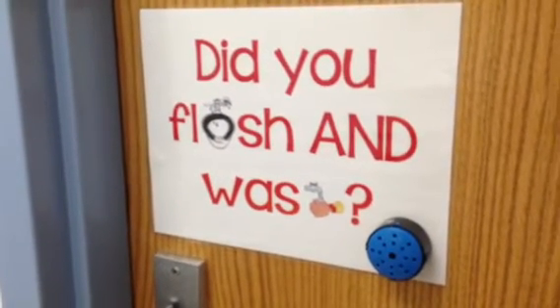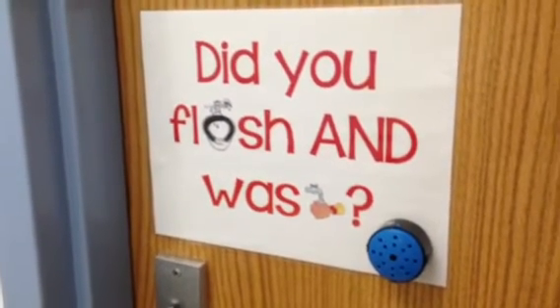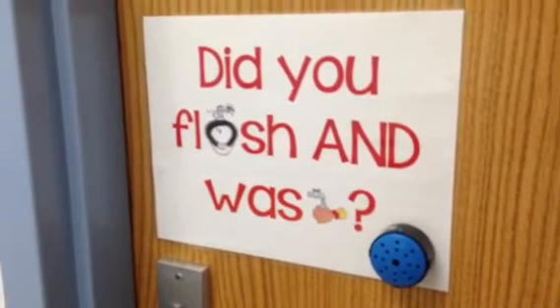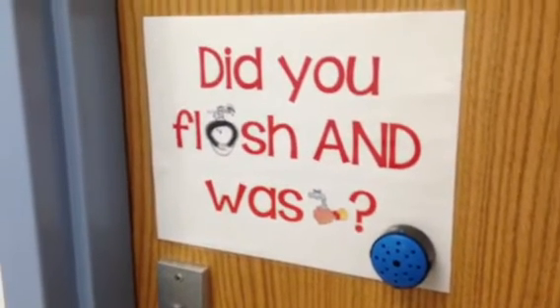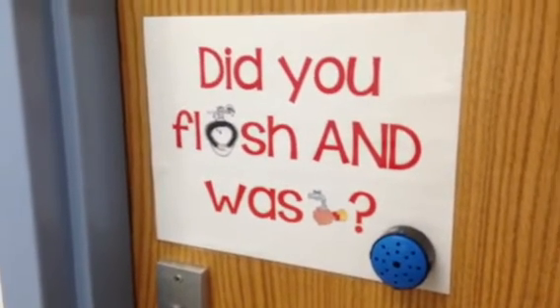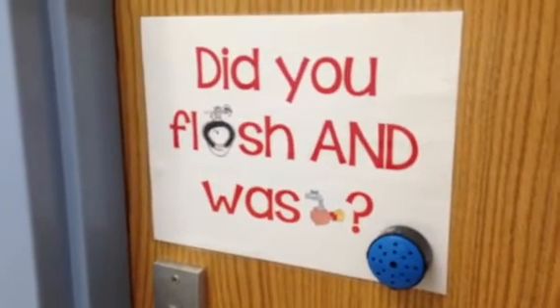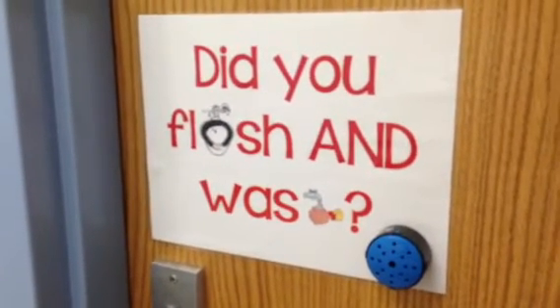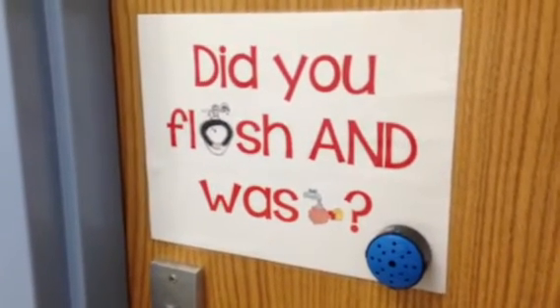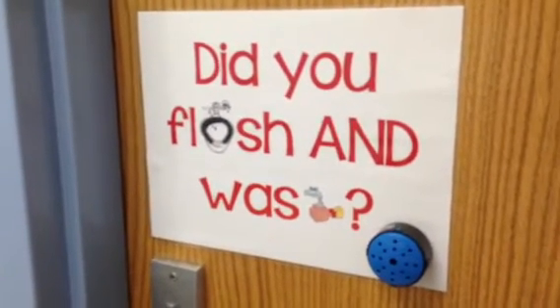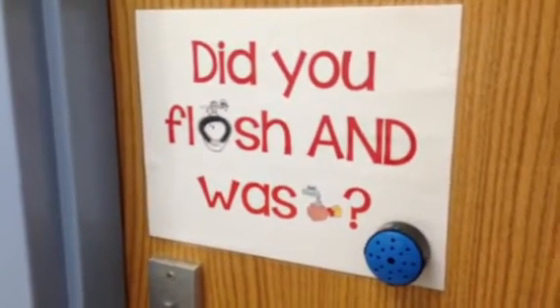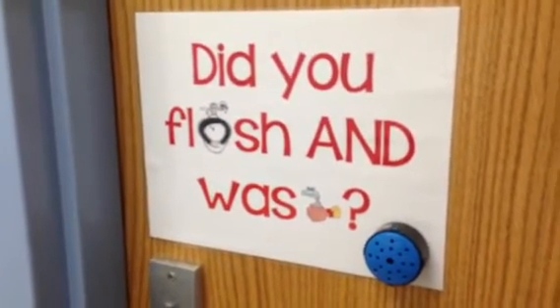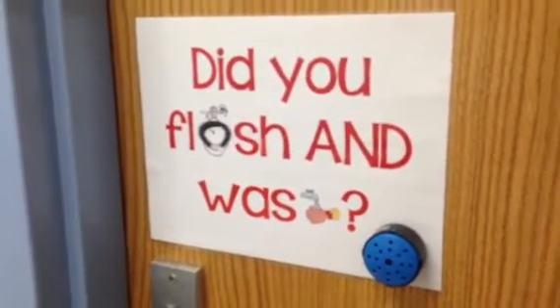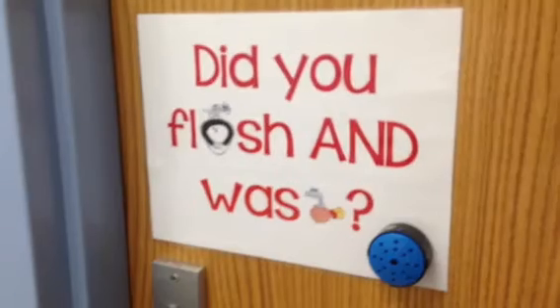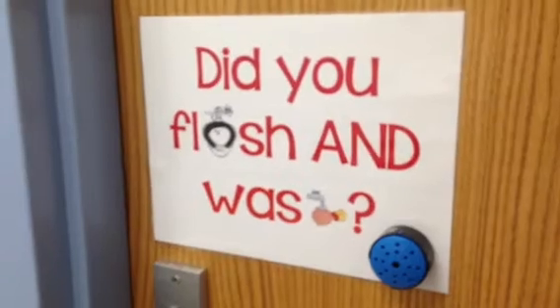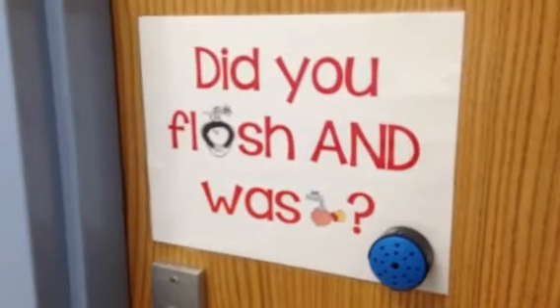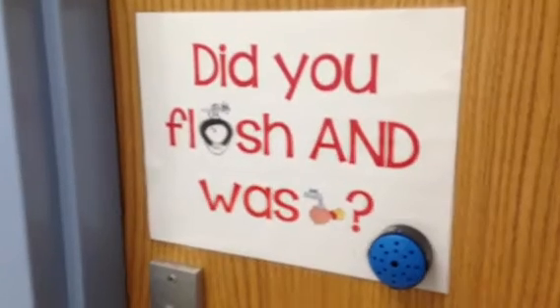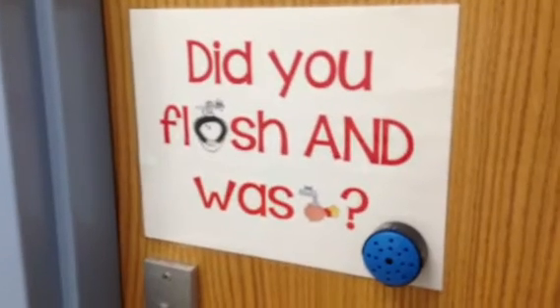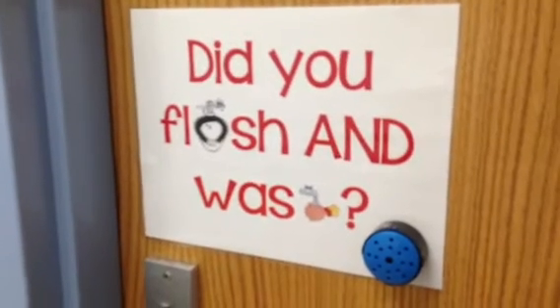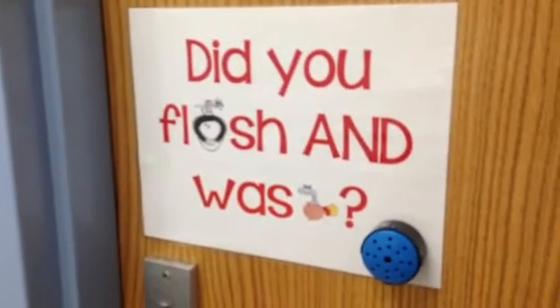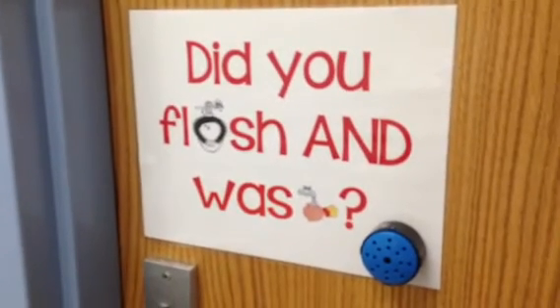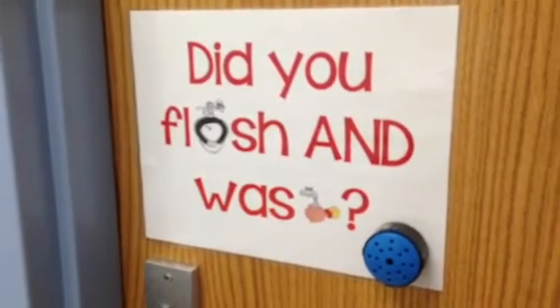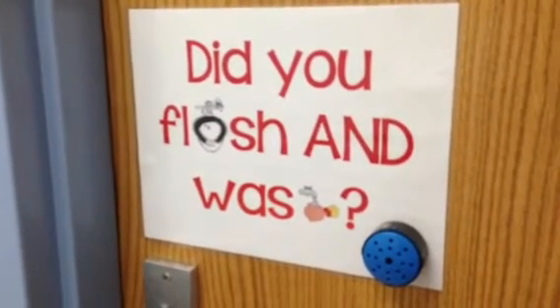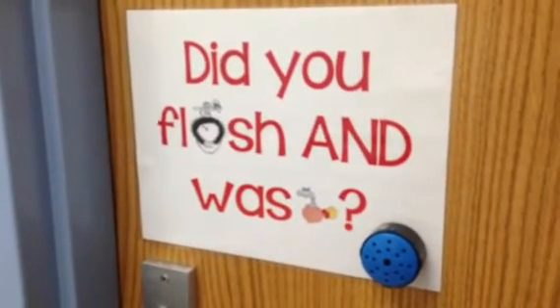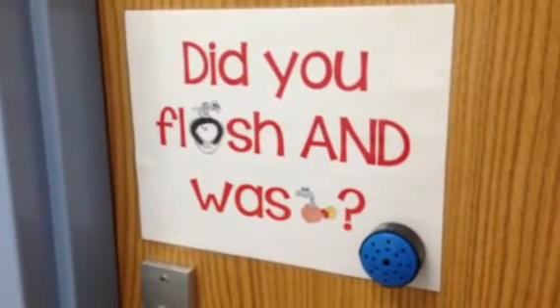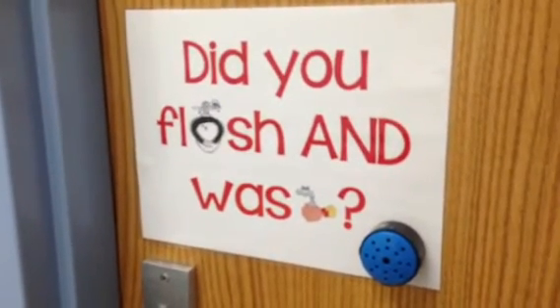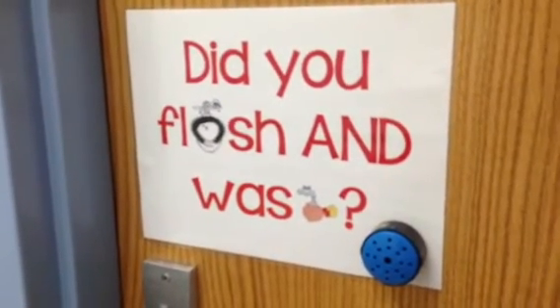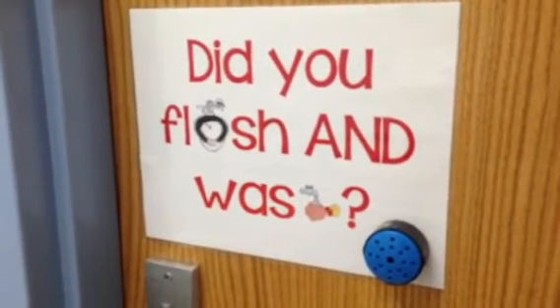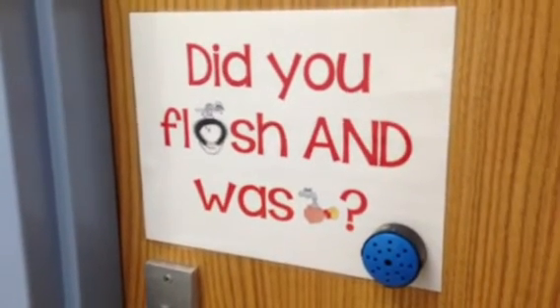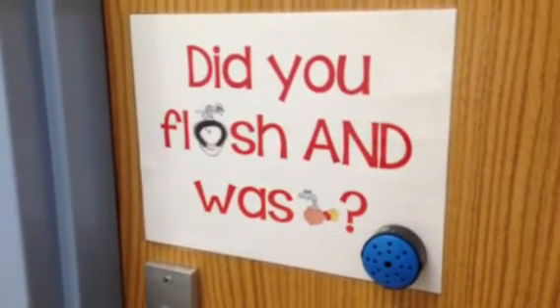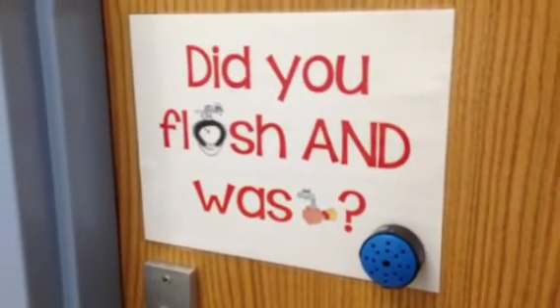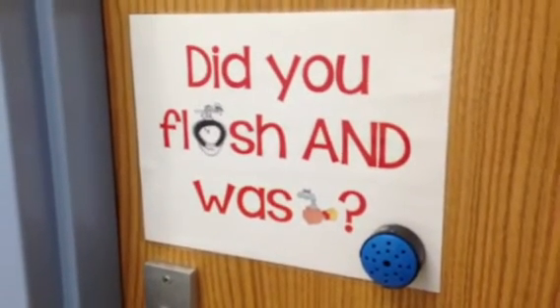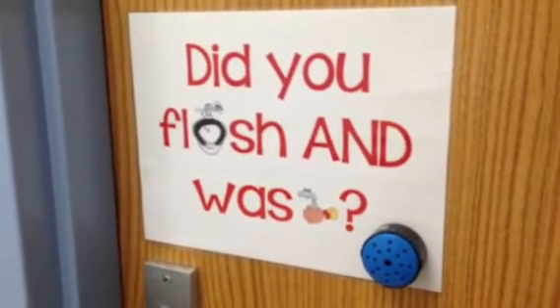It's the right thing to do because we got more future. Come on now. After all of those reminders, they have to flush and wash.